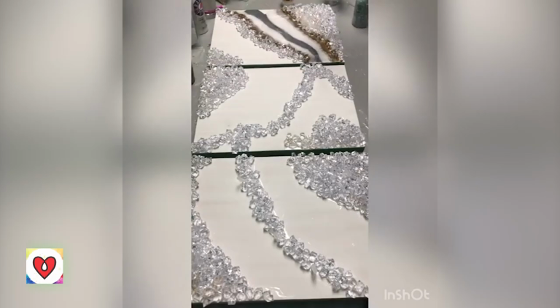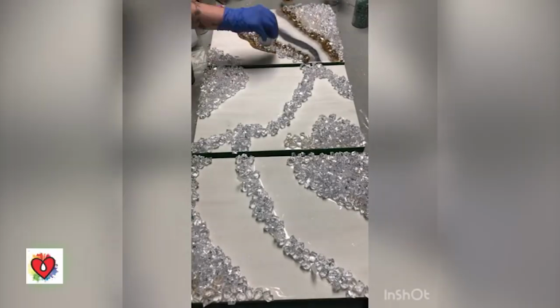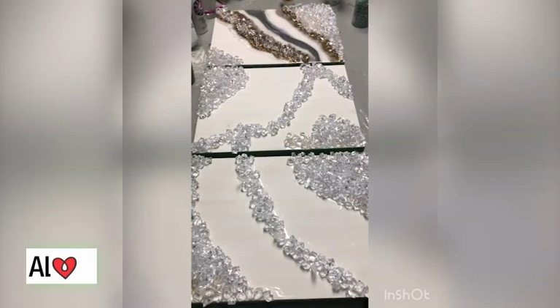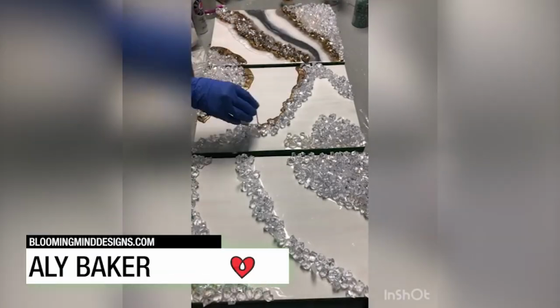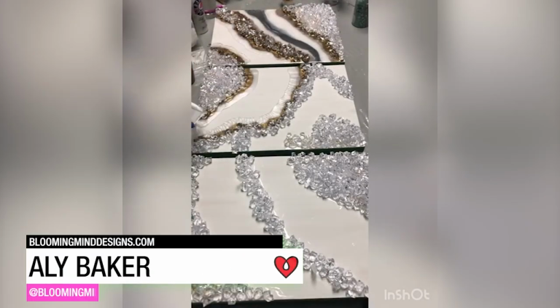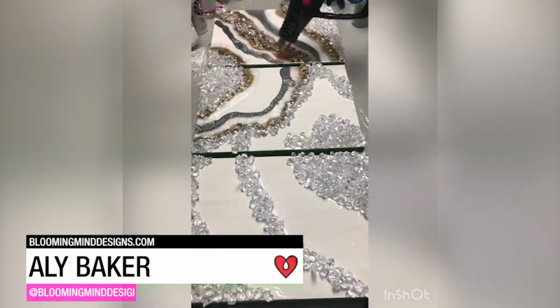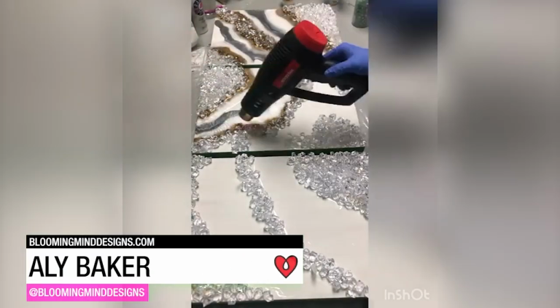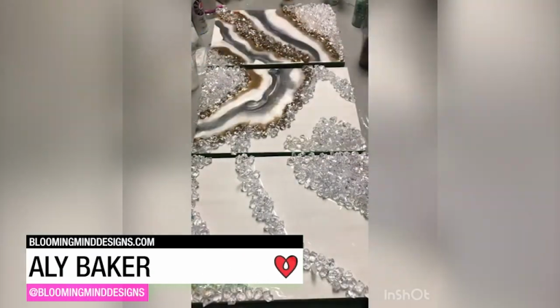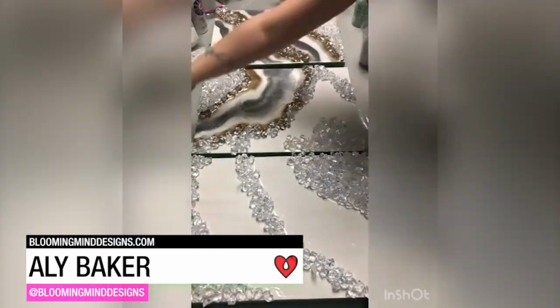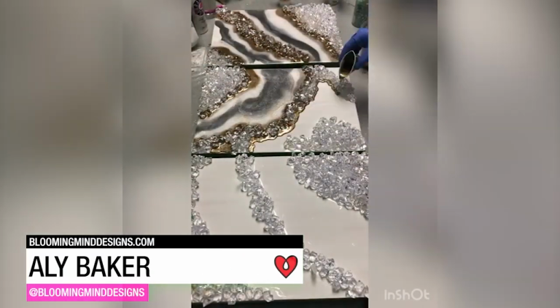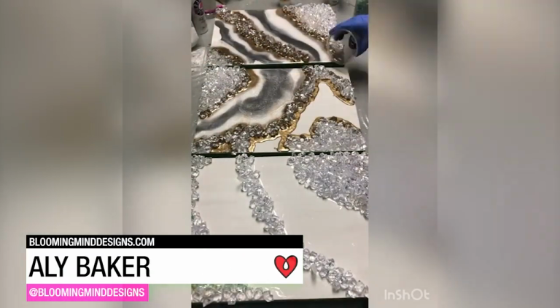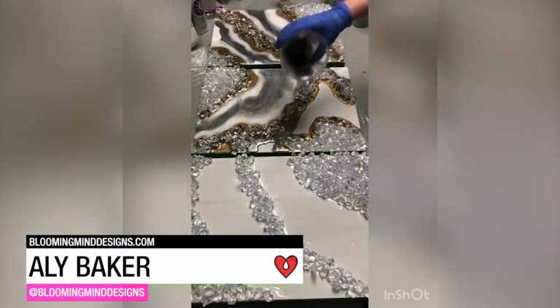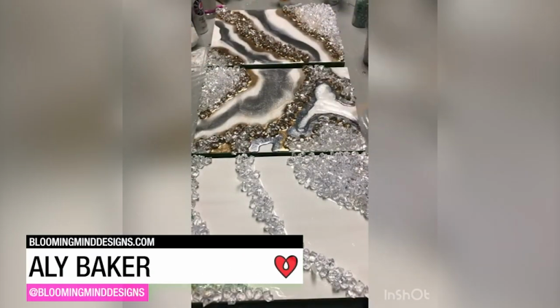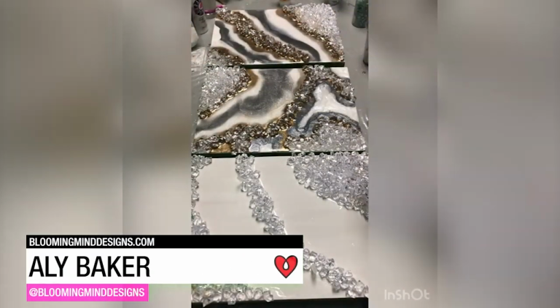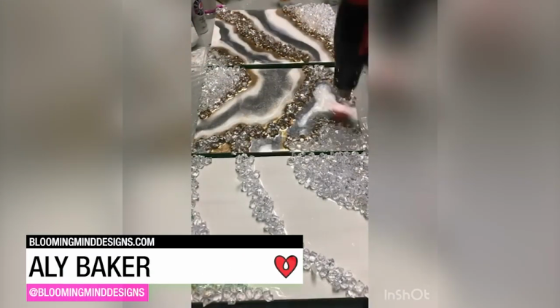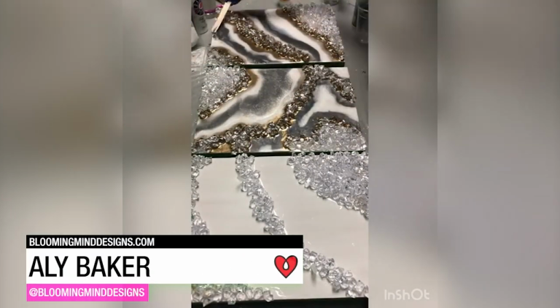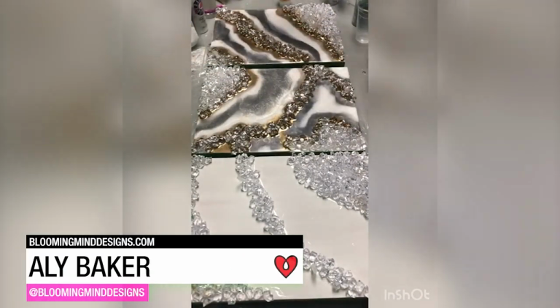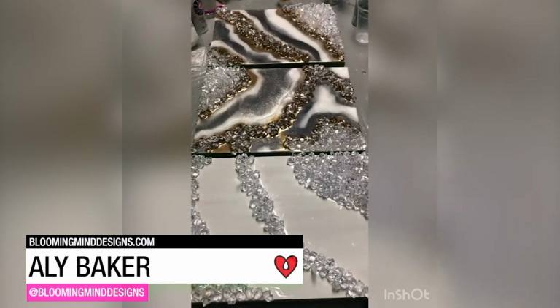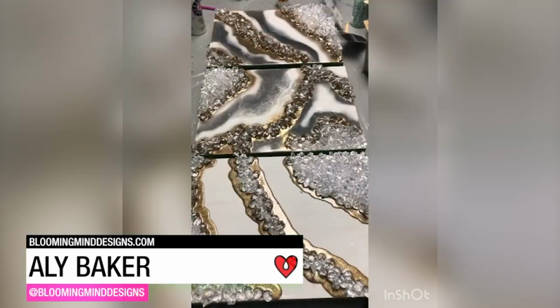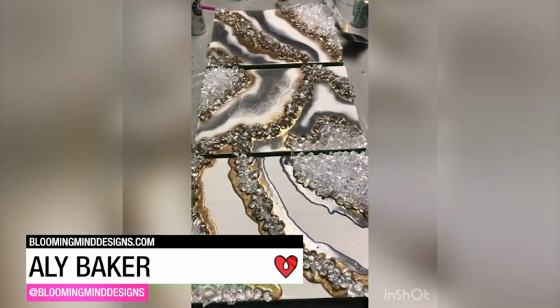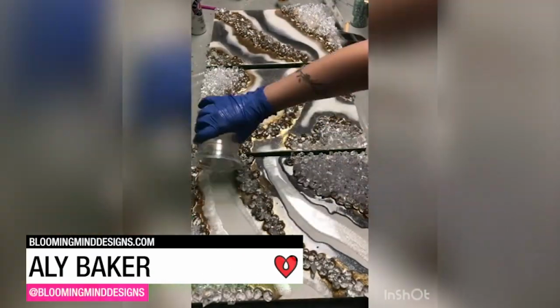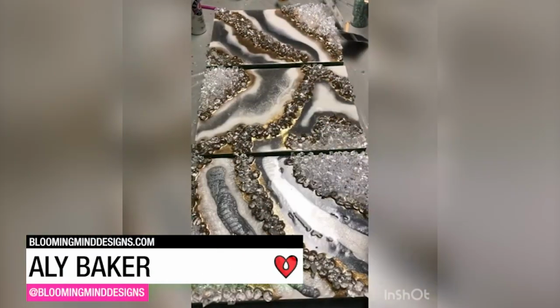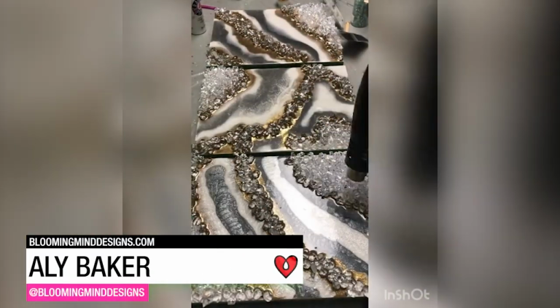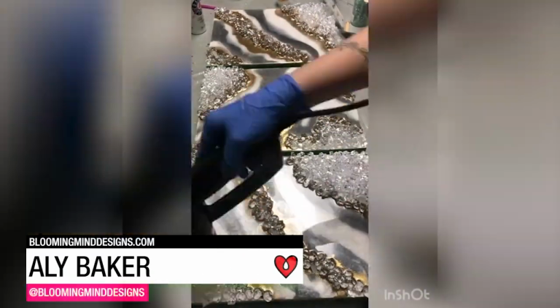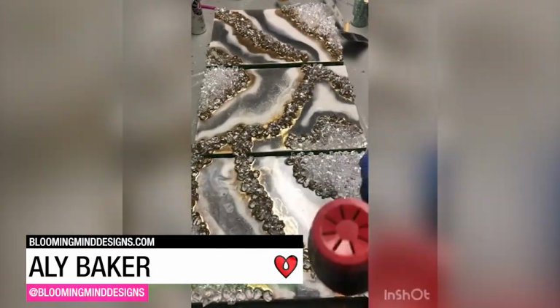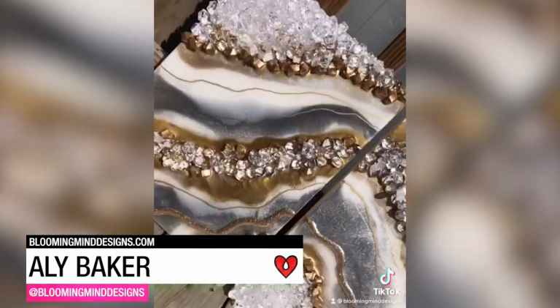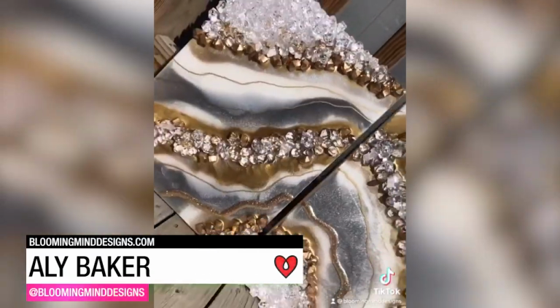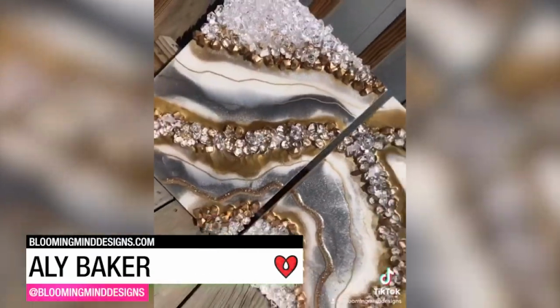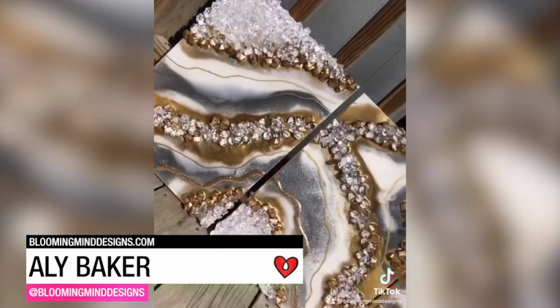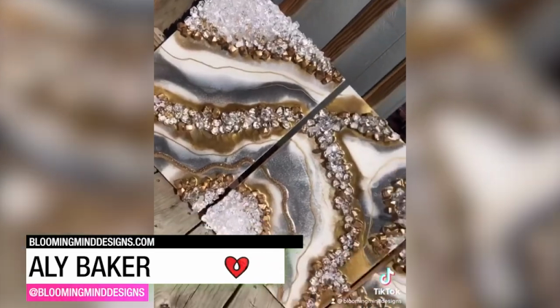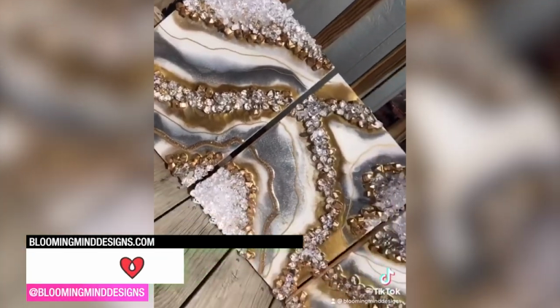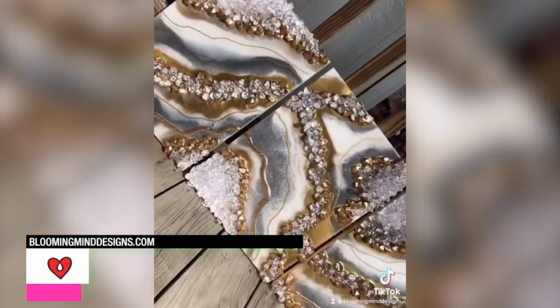Ali Baker used crystals, glitter, gold leaf, and tinted art resin to create this geode-inspired triptych.